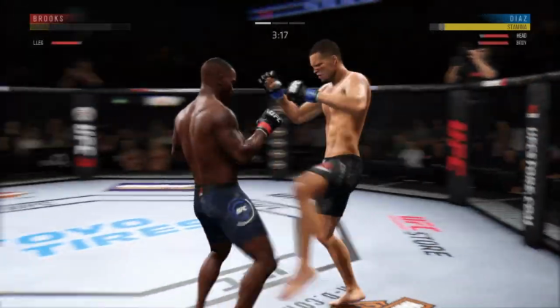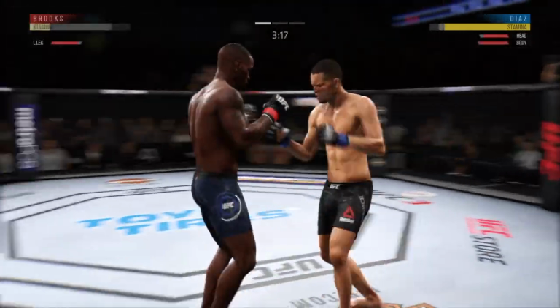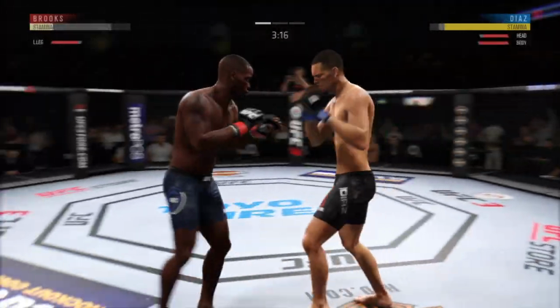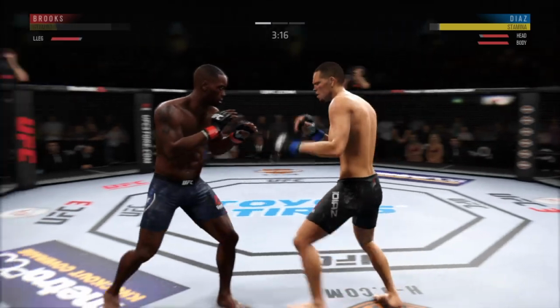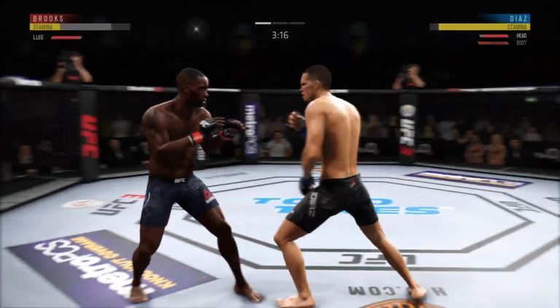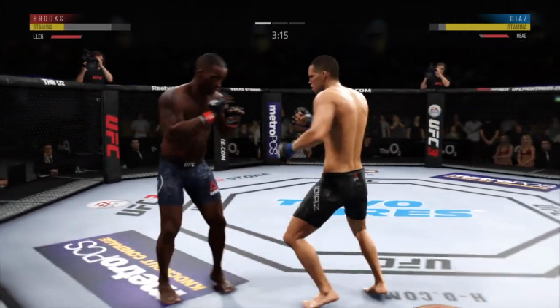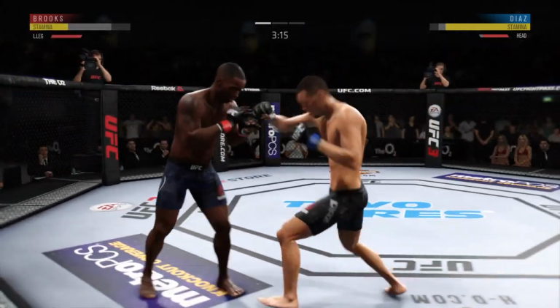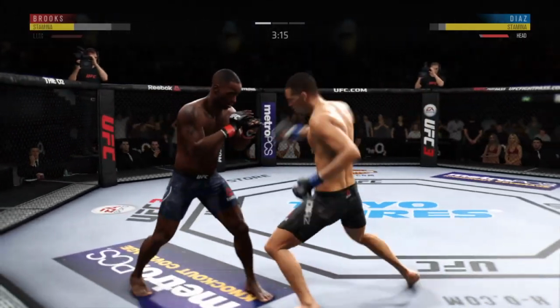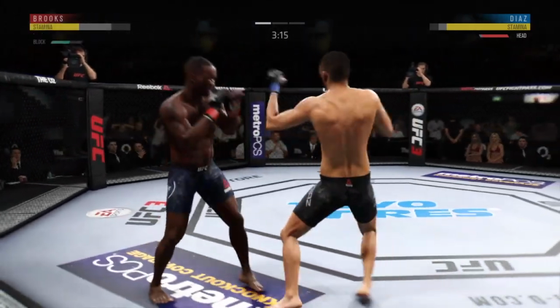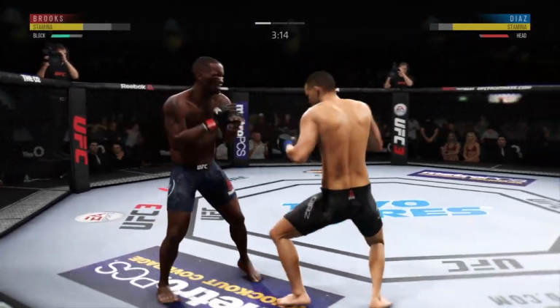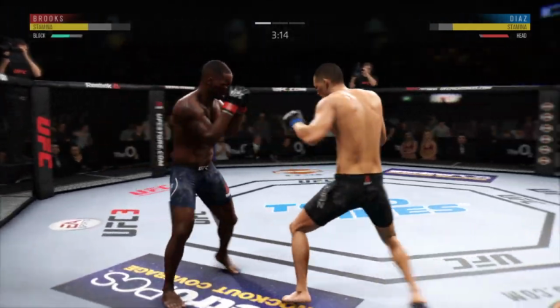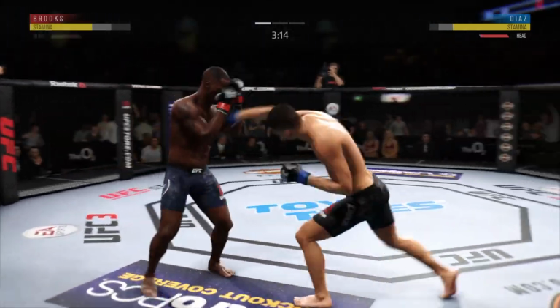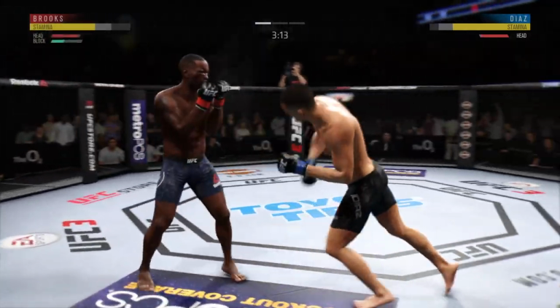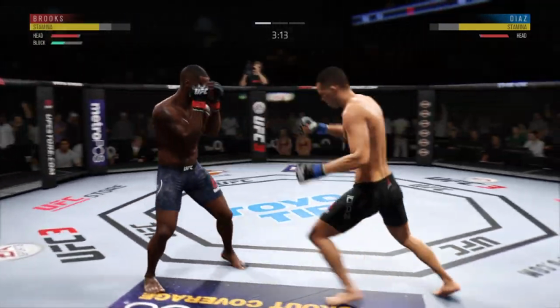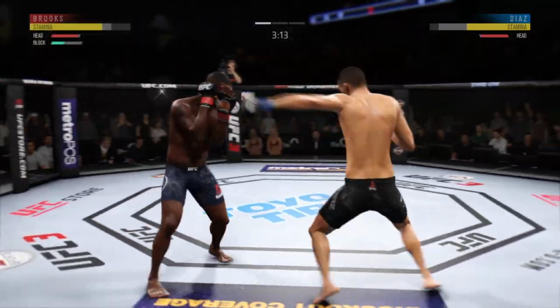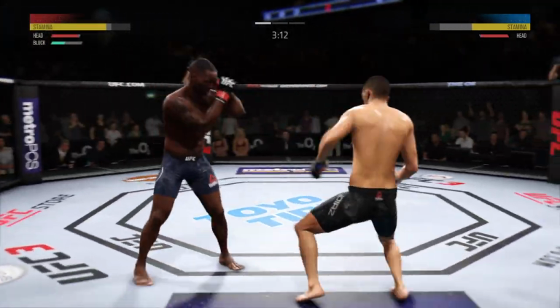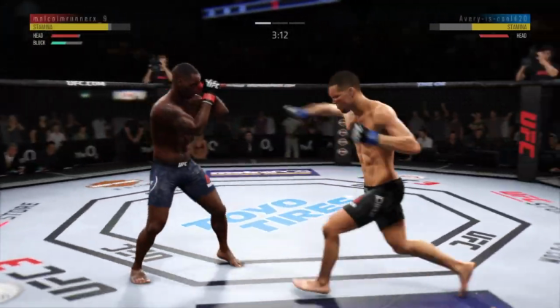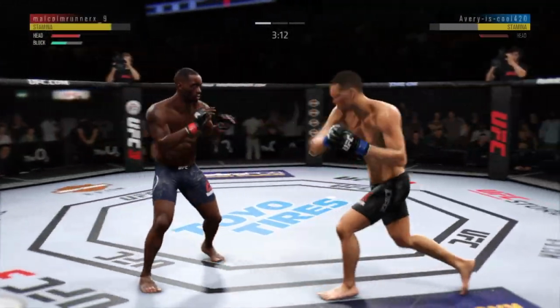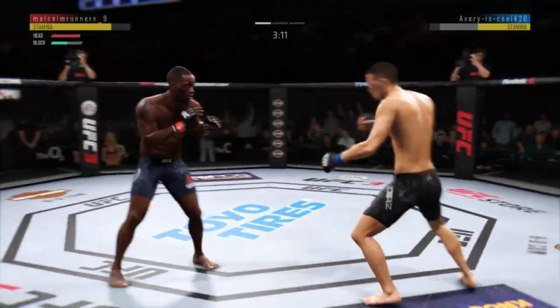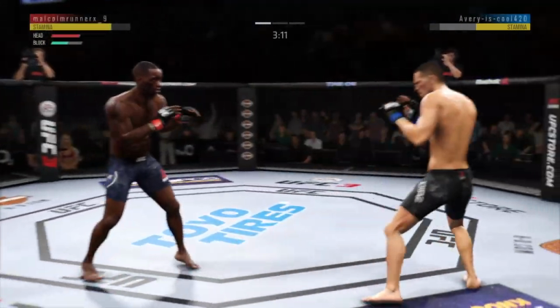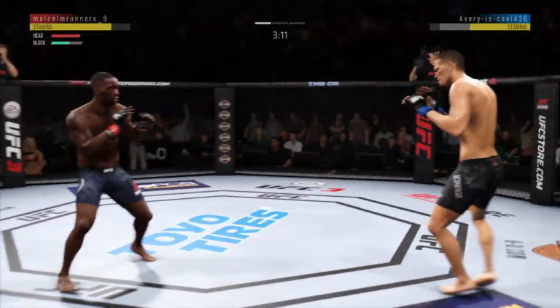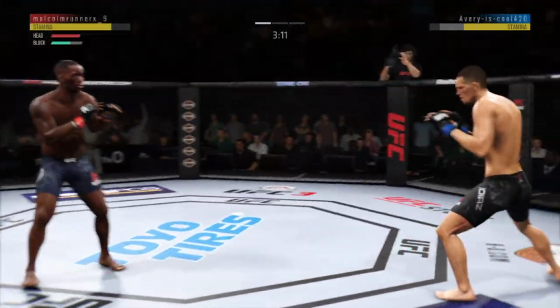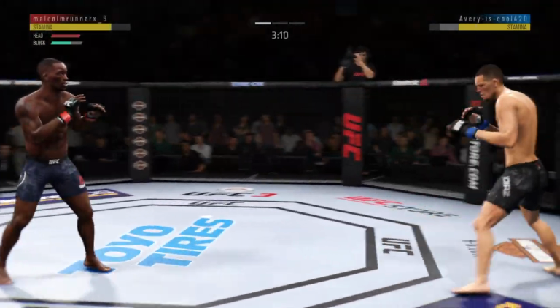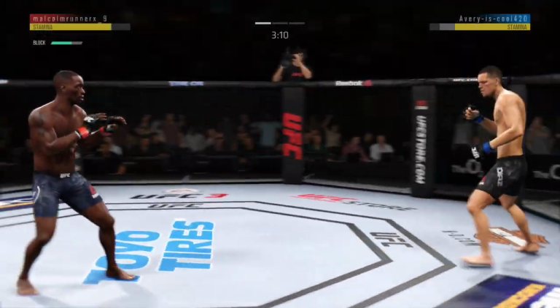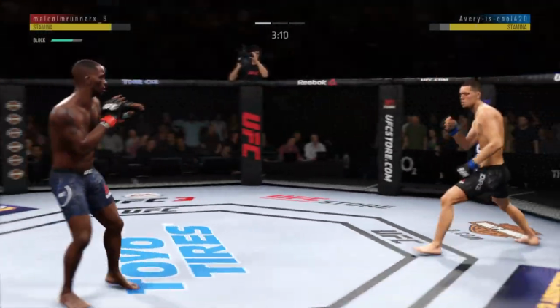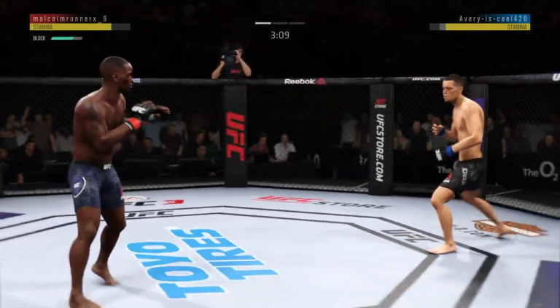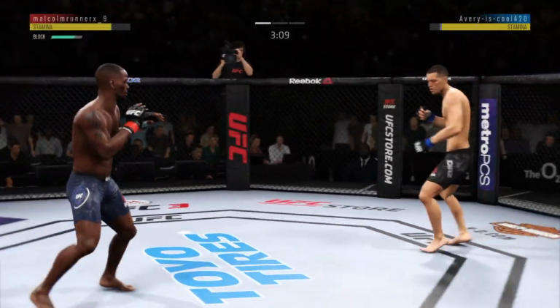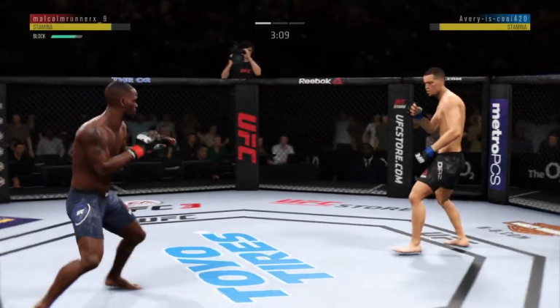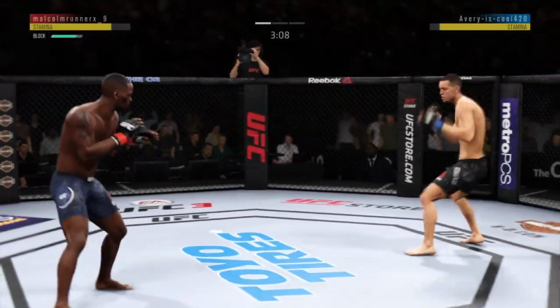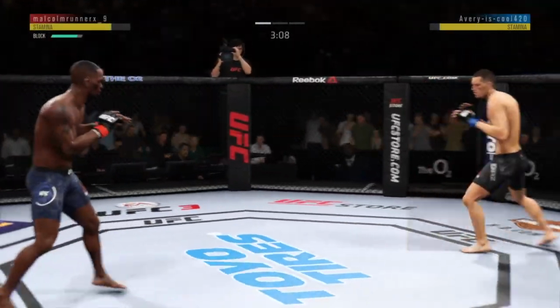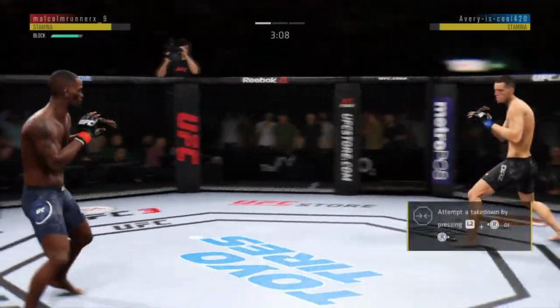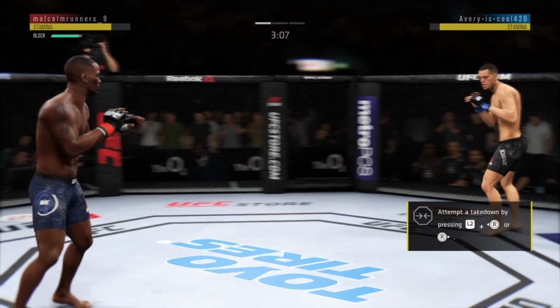The strike lands, but he is visibly fatigued, and as such not doing a whole lot of damage at this point in the fight.